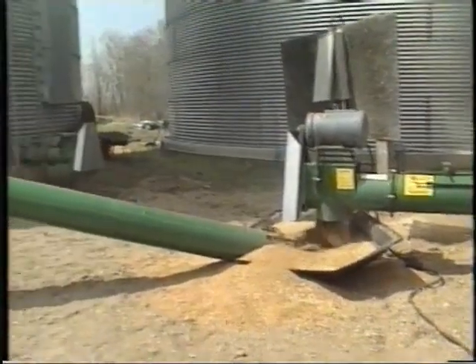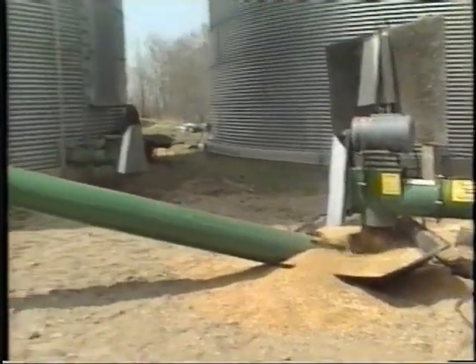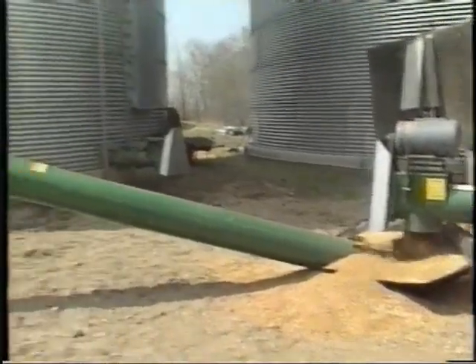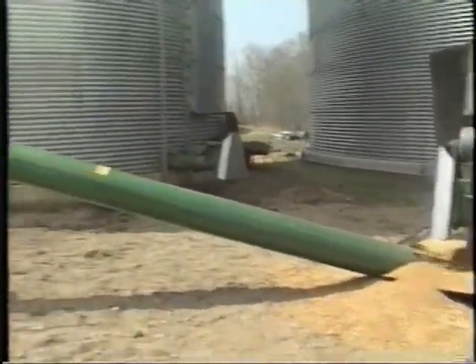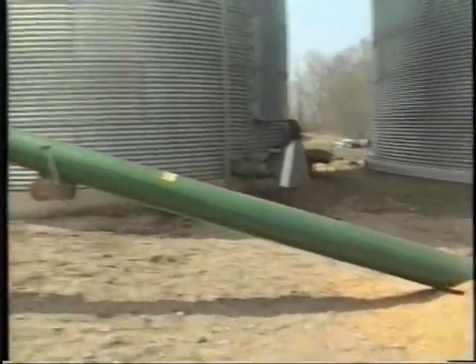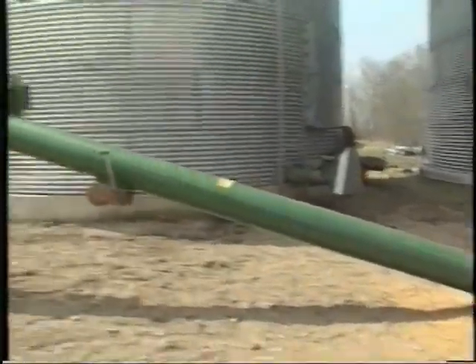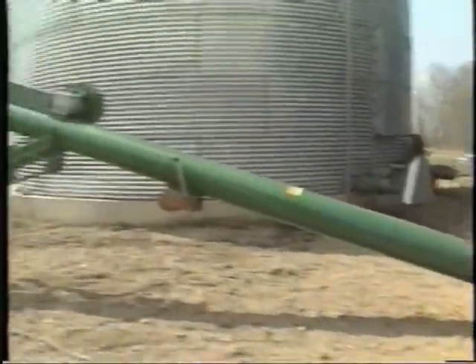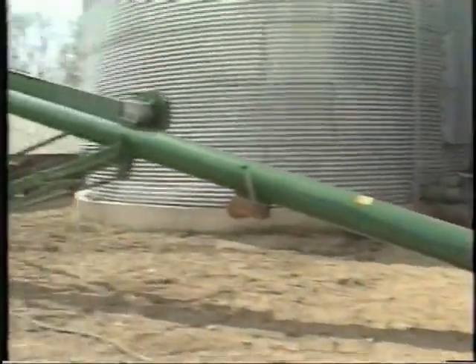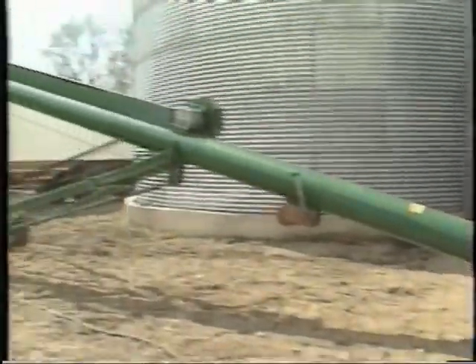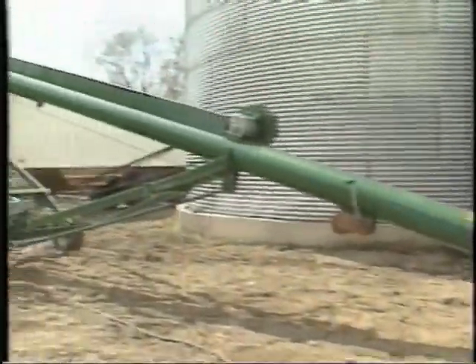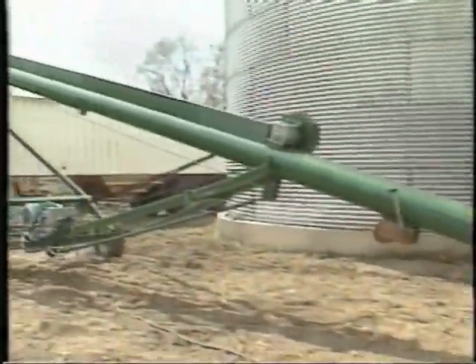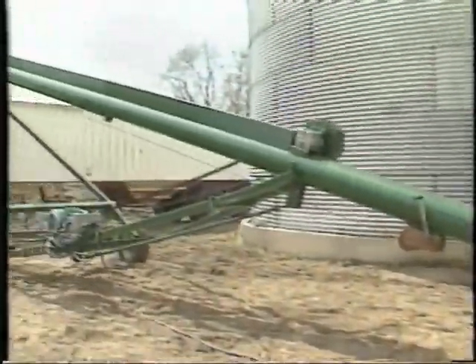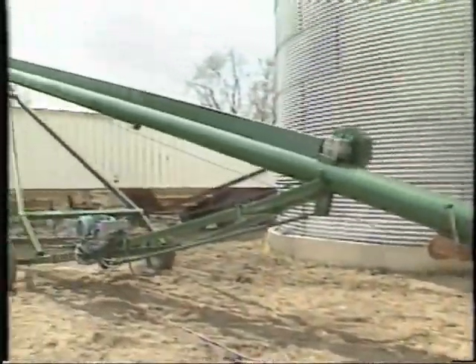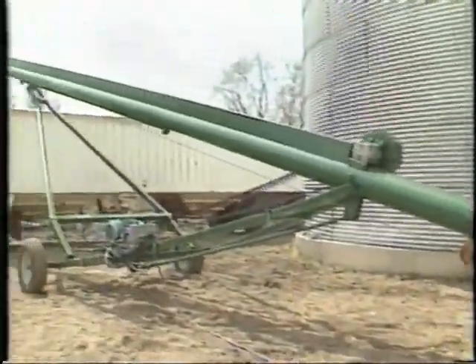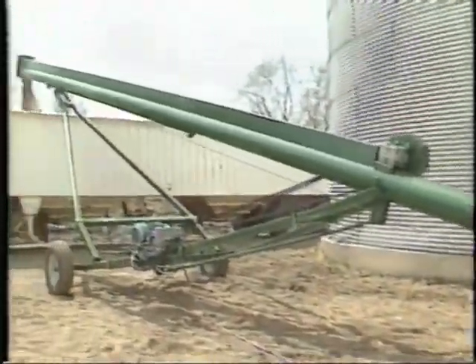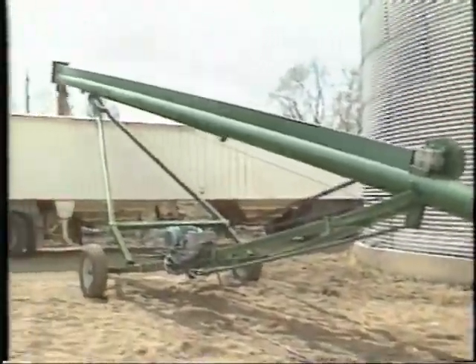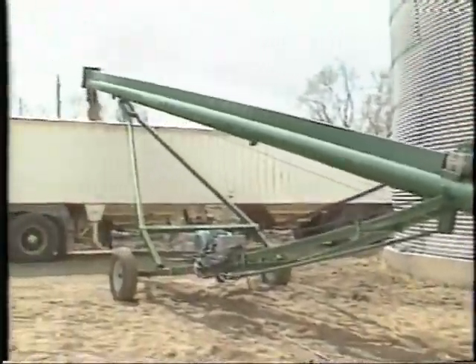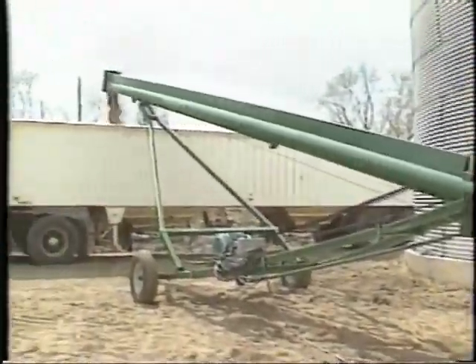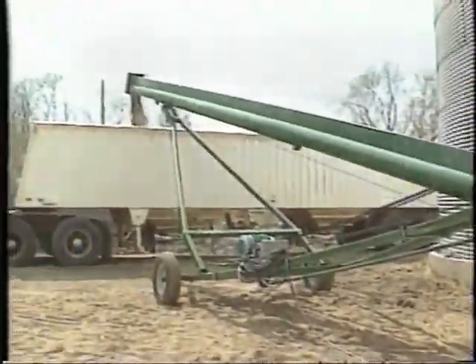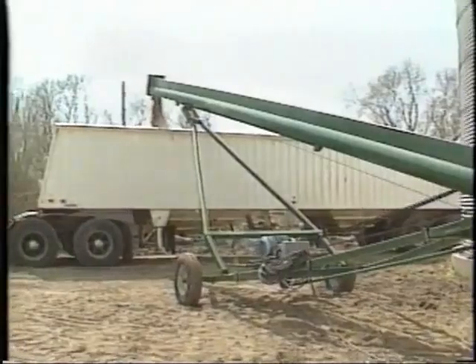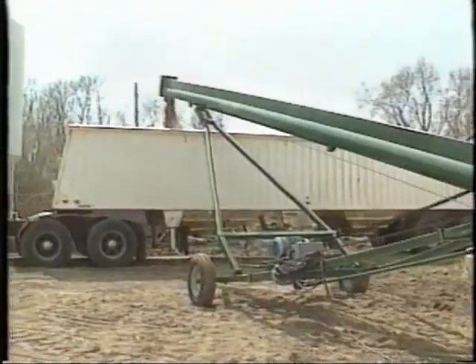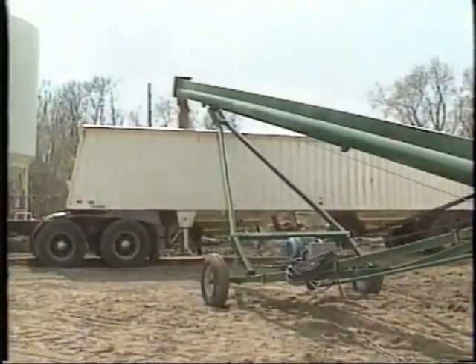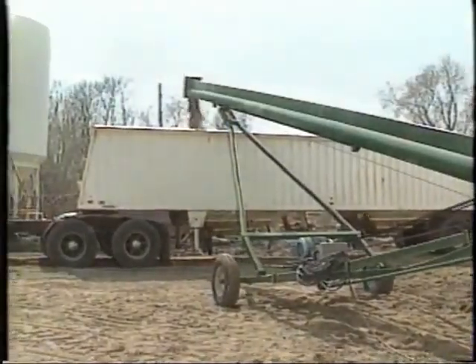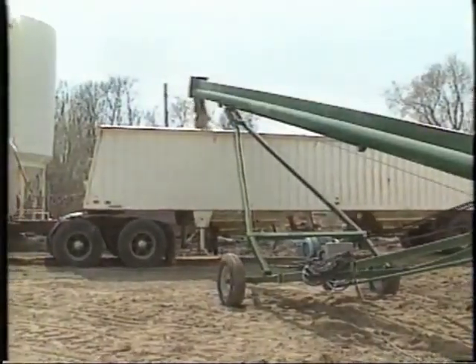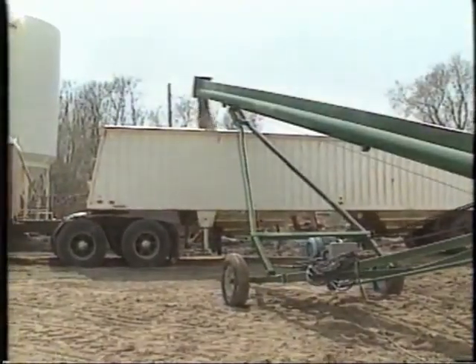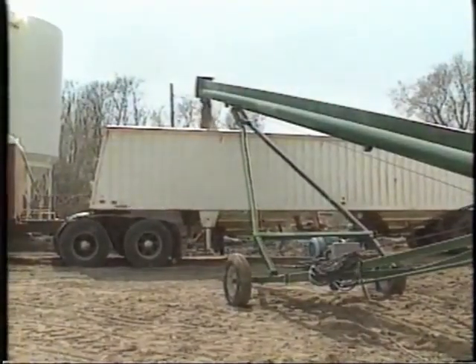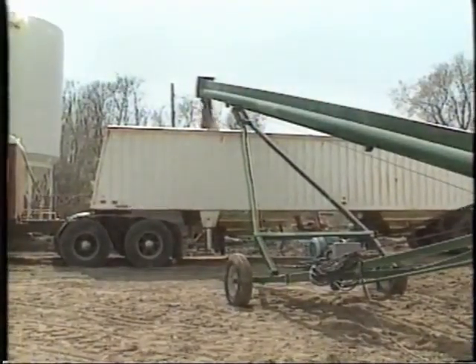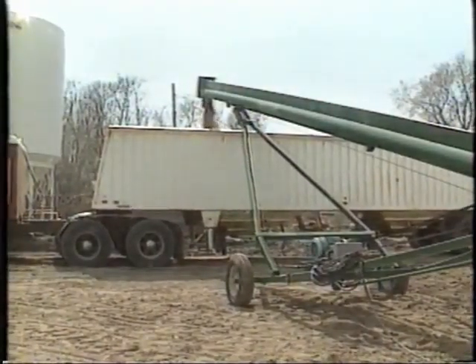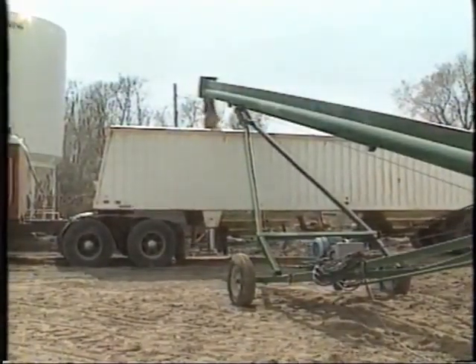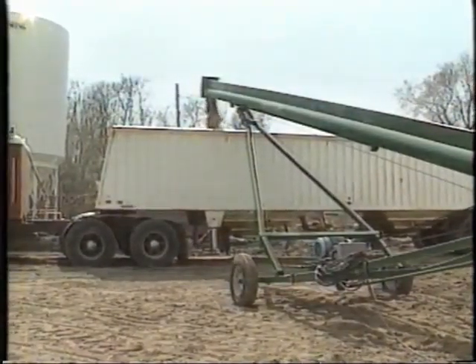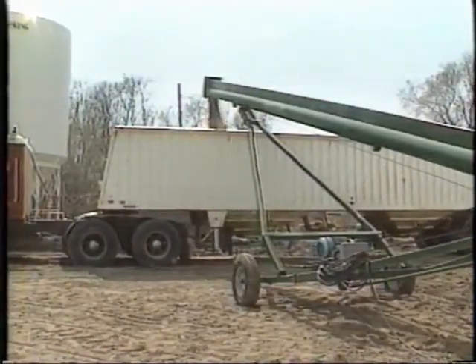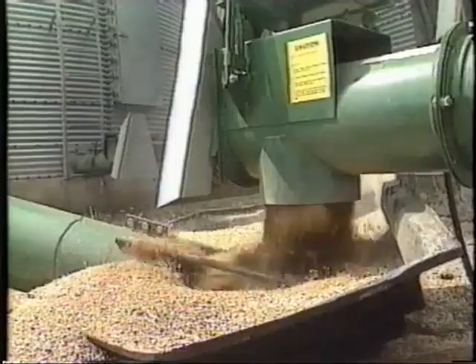This is the bin being unloaded to the loading-unloading auger and into the trucks.